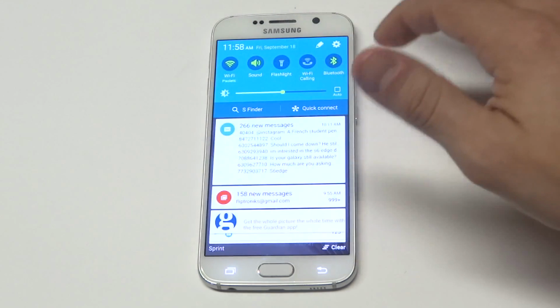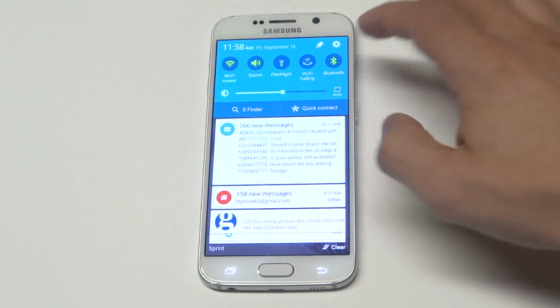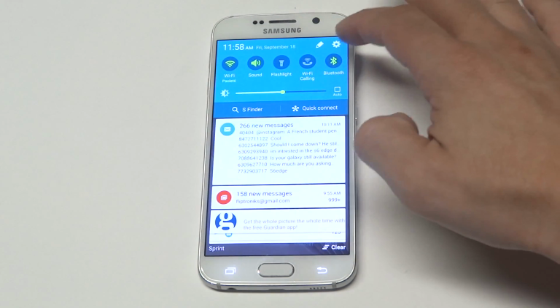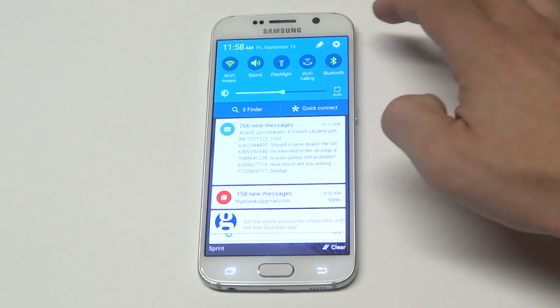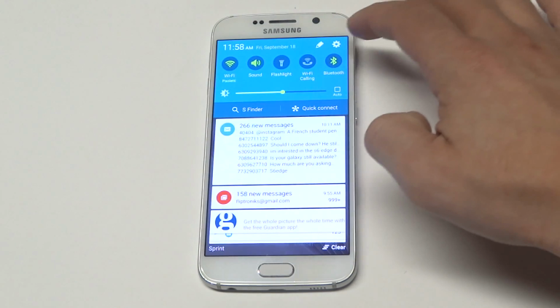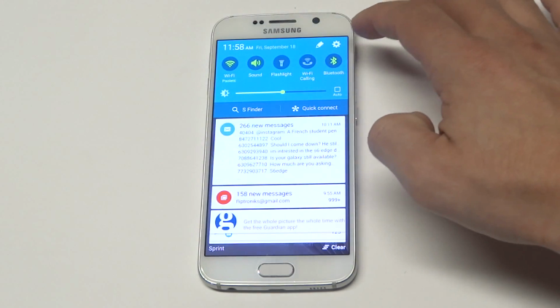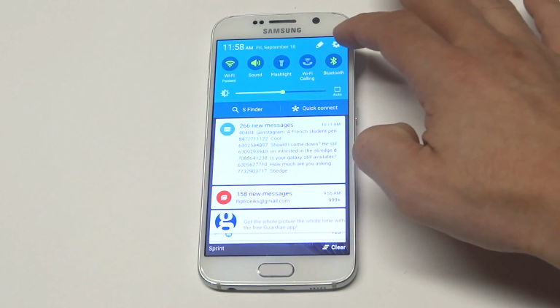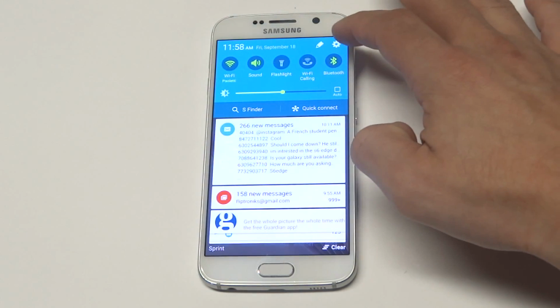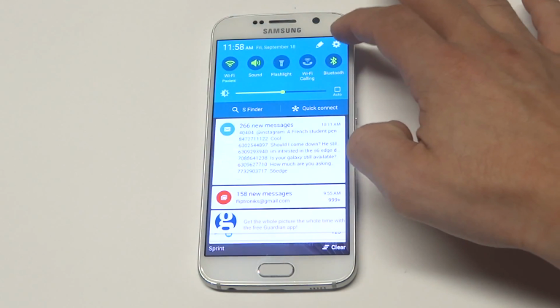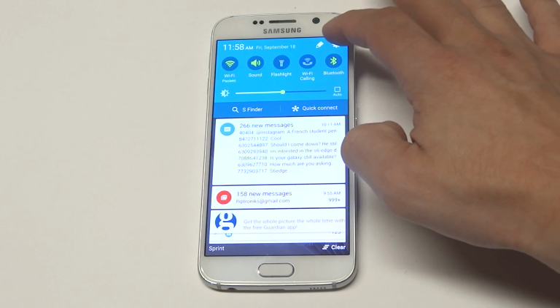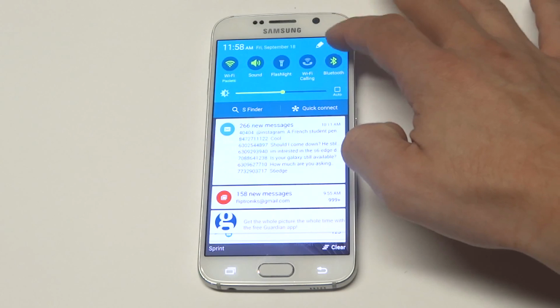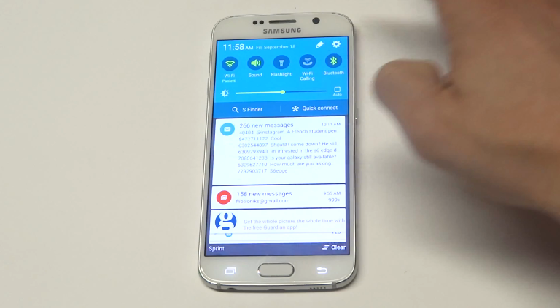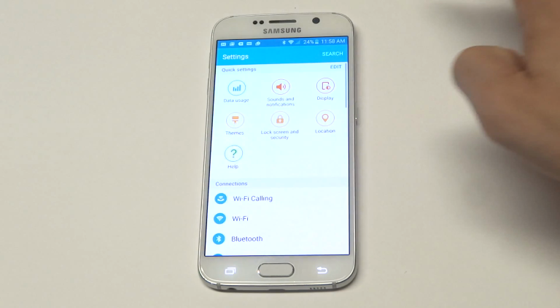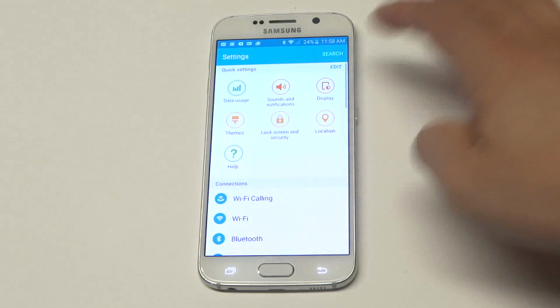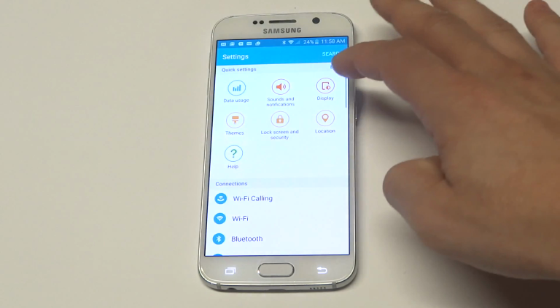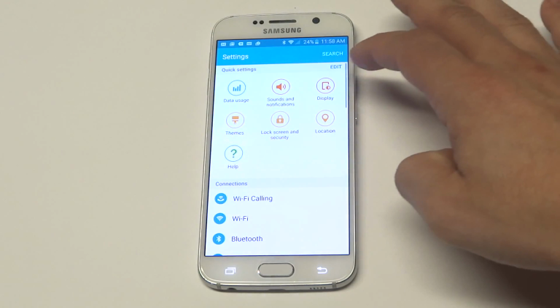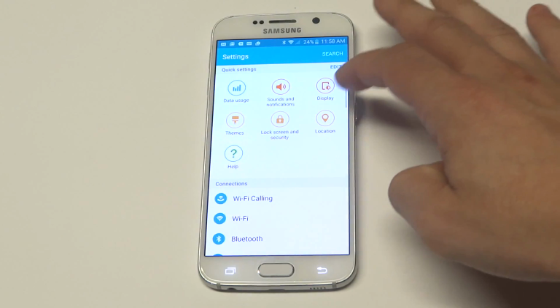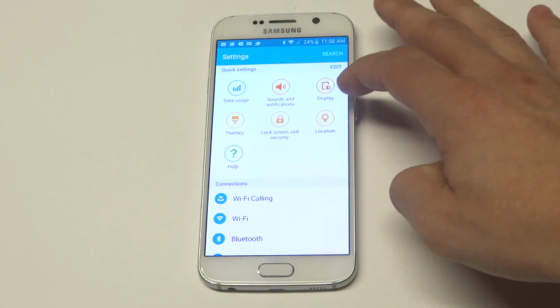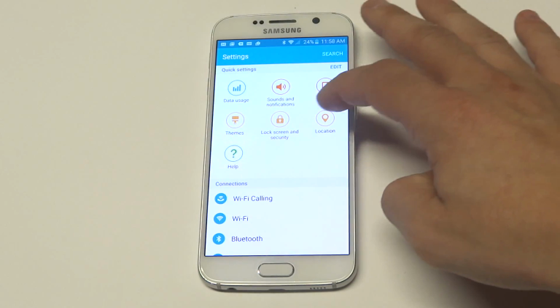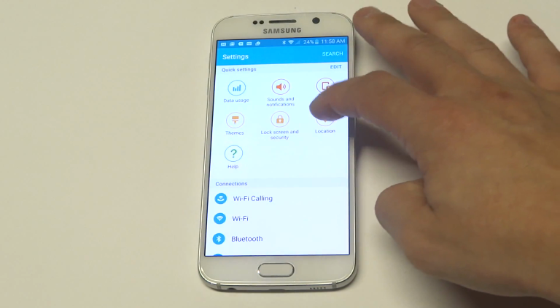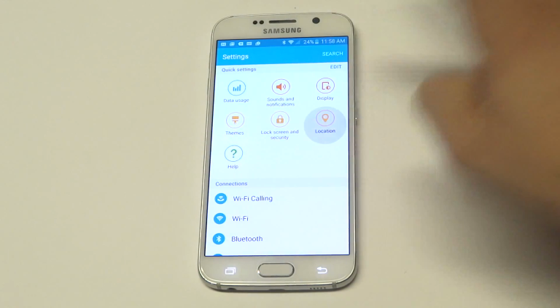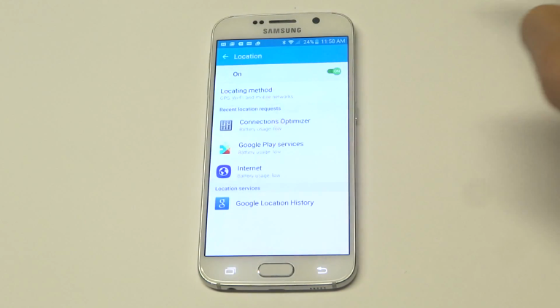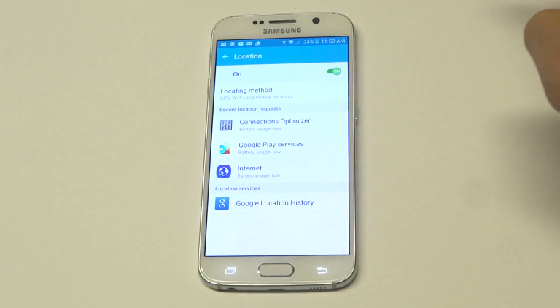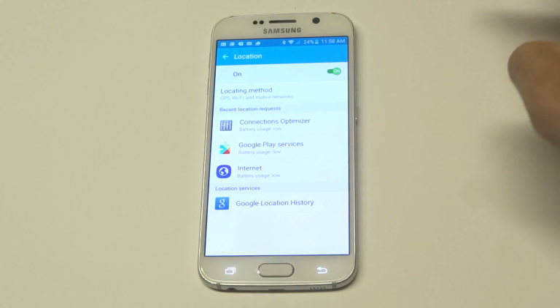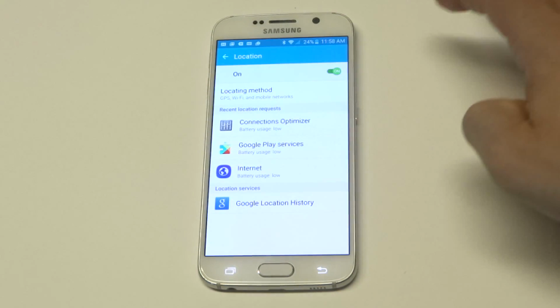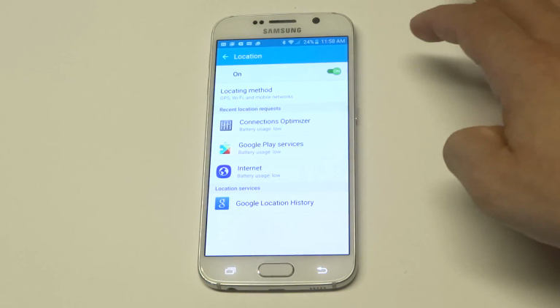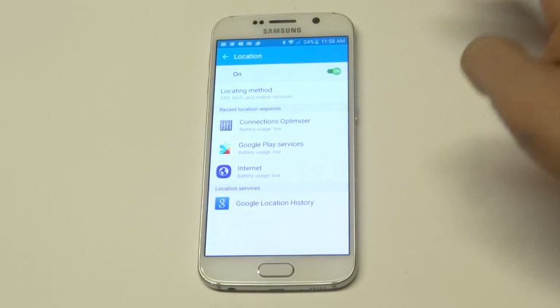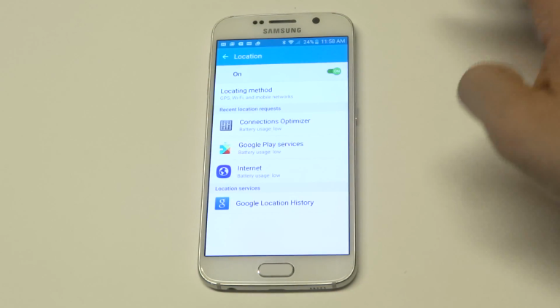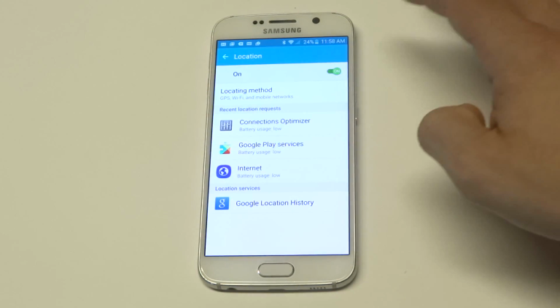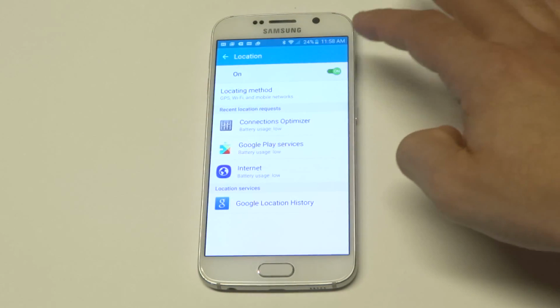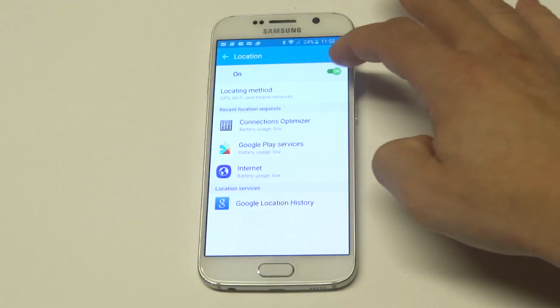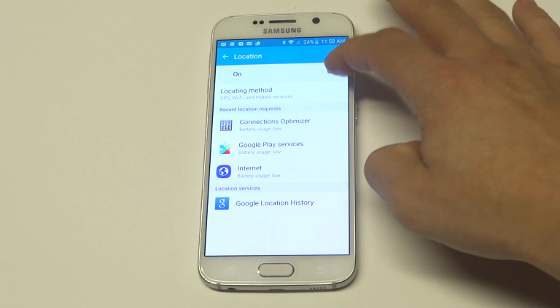What you want to do is go into the settings — you can do your quick settings — click on location, and just make sure it's turned on.